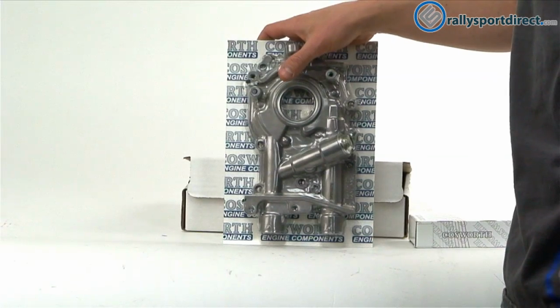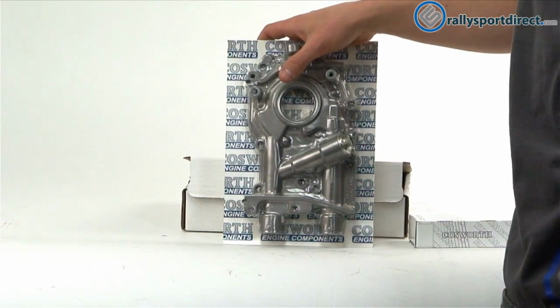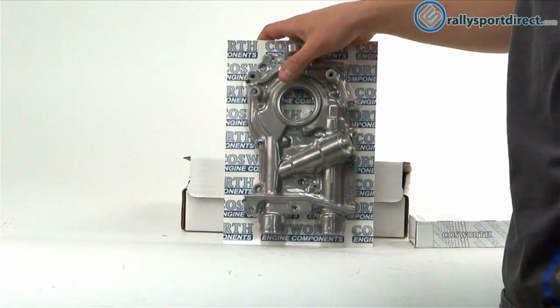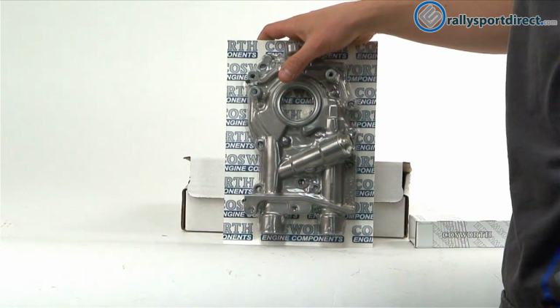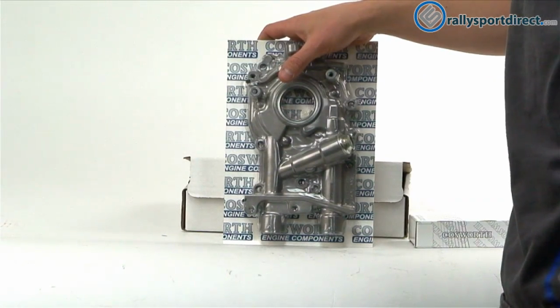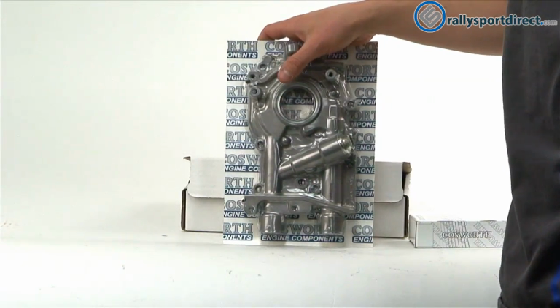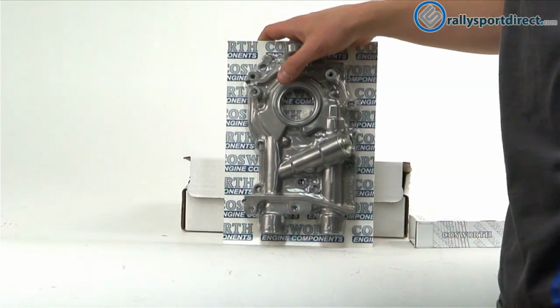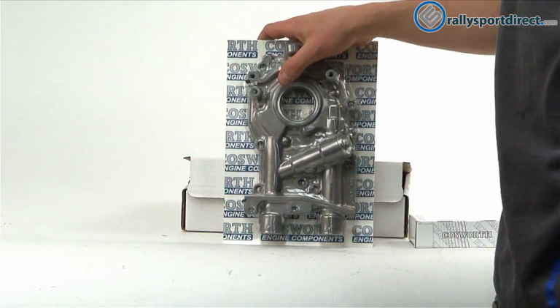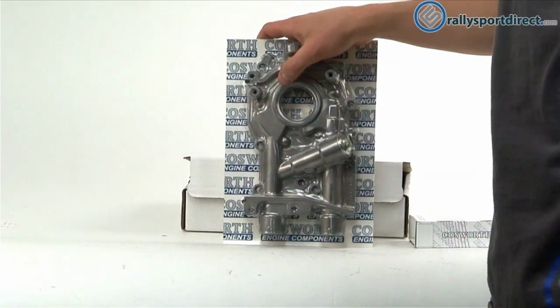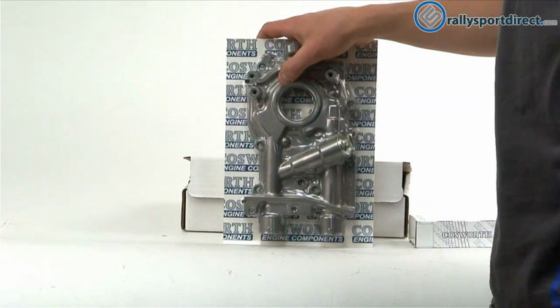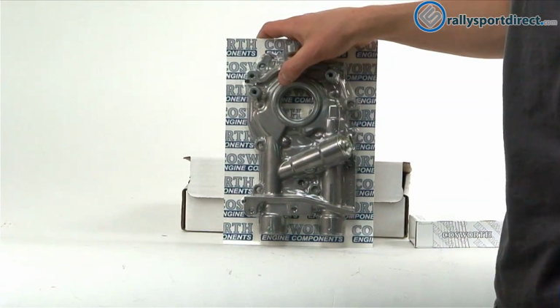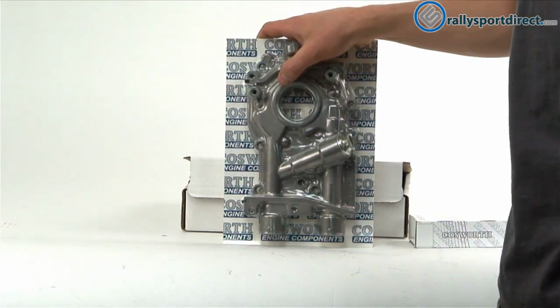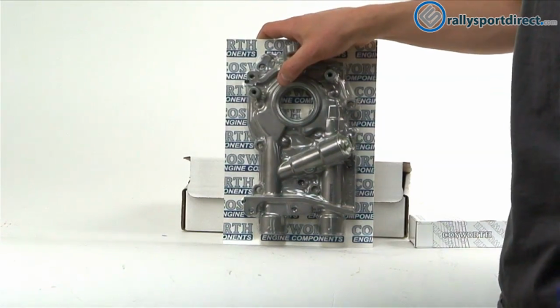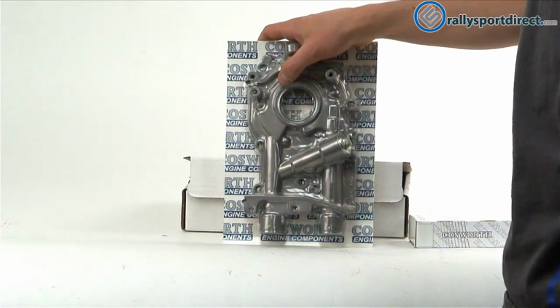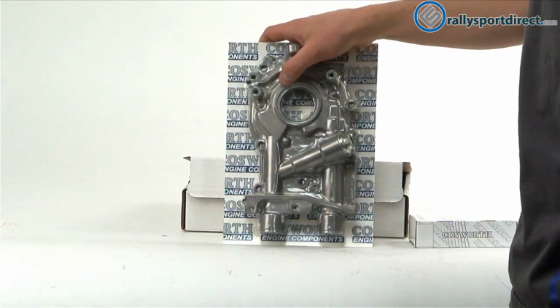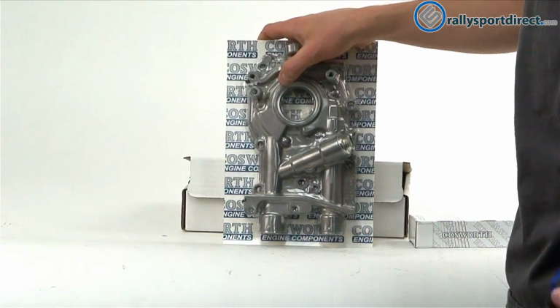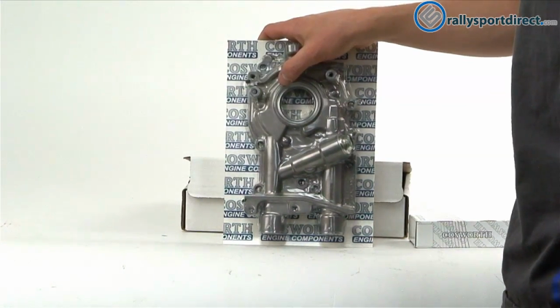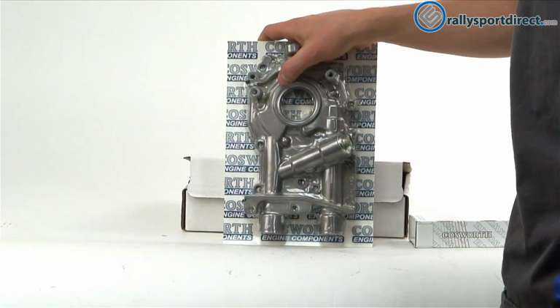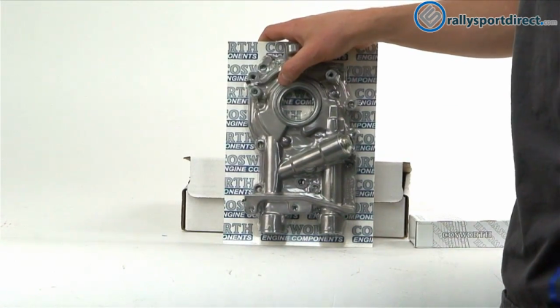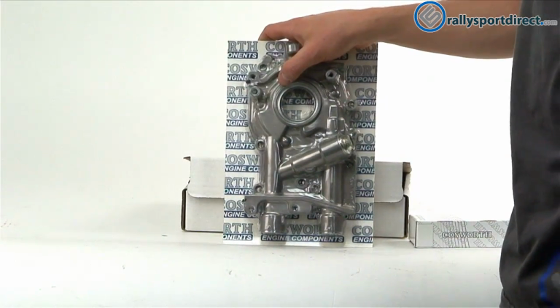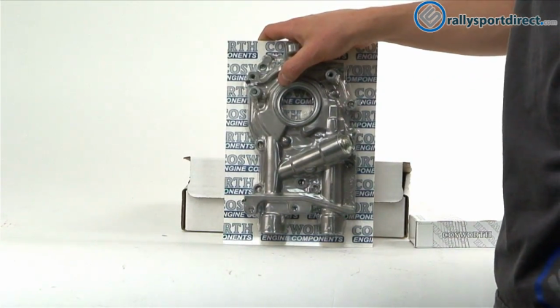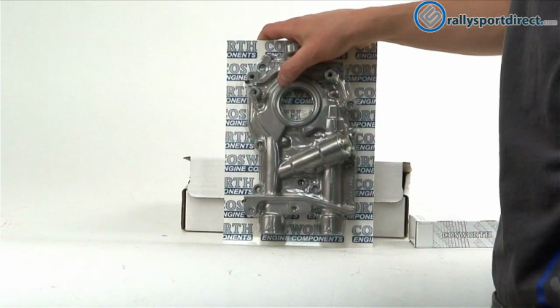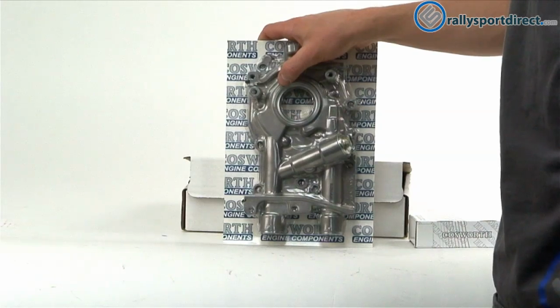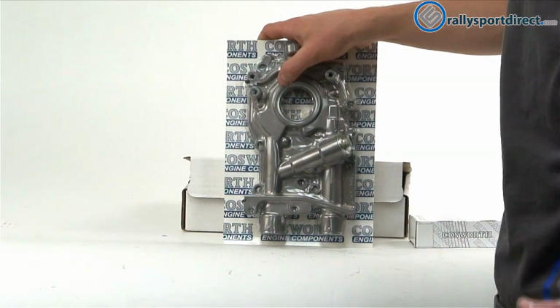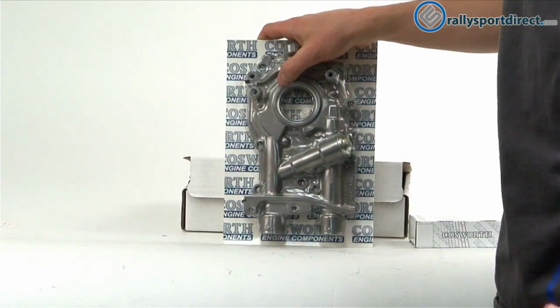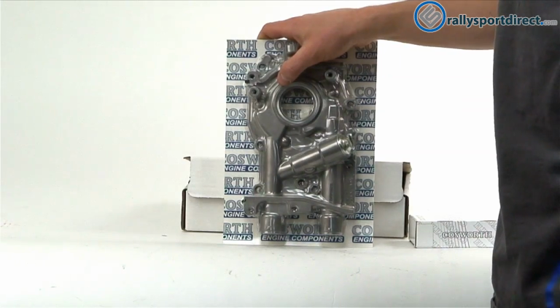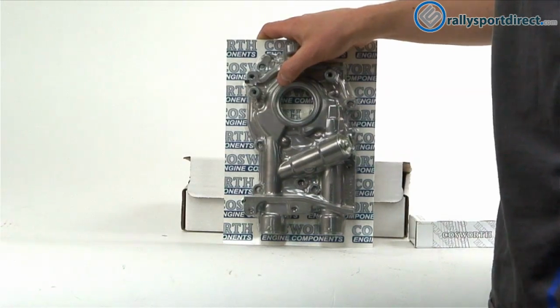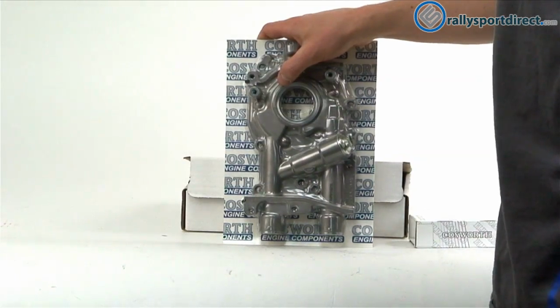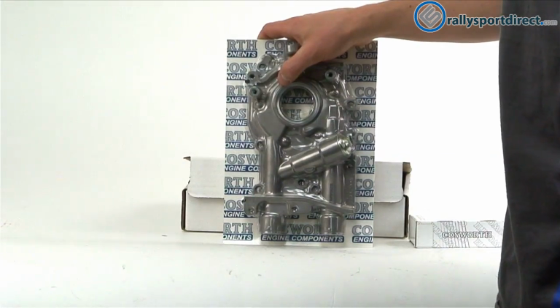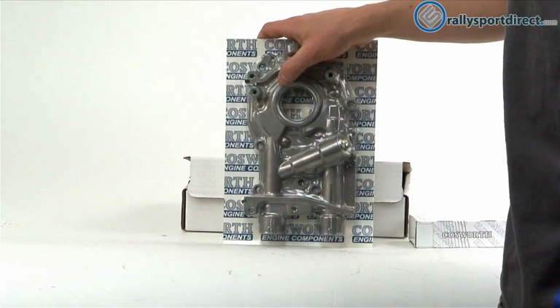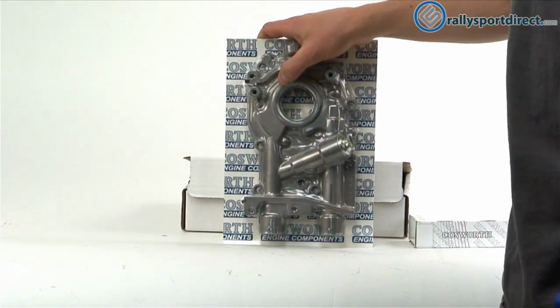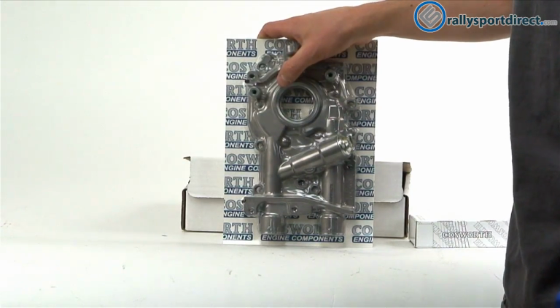Then they go through and they deburr it — basically they smooth out all the openings to make sure the oil flows very well through this pump.